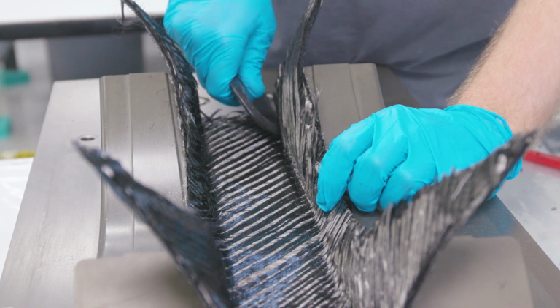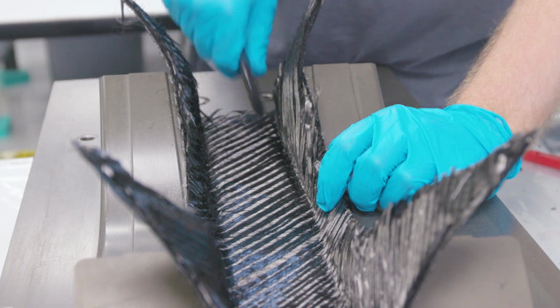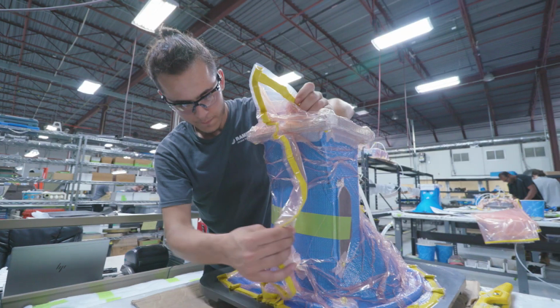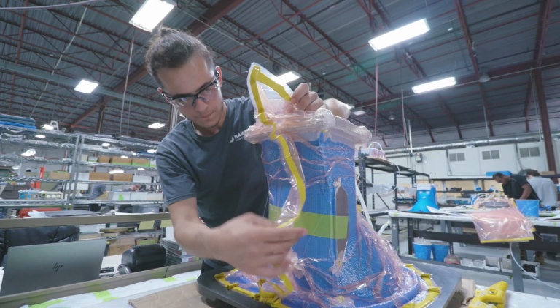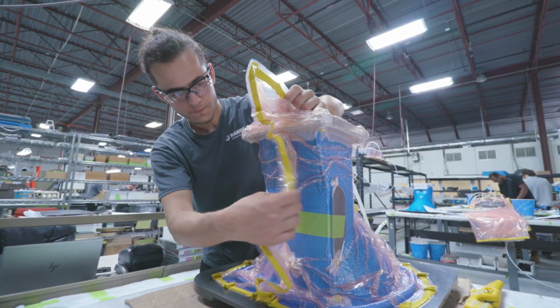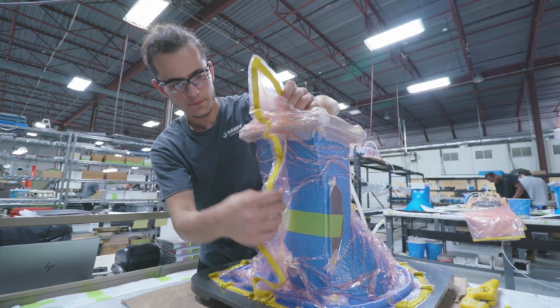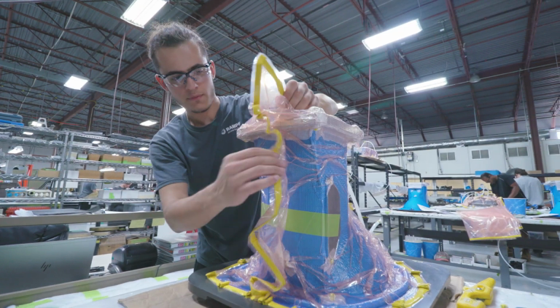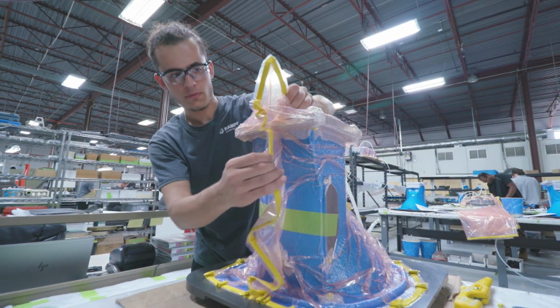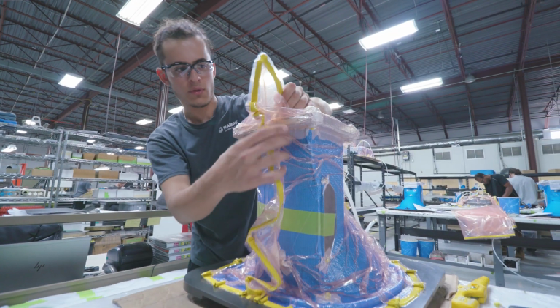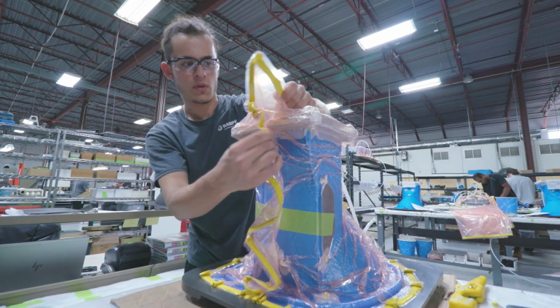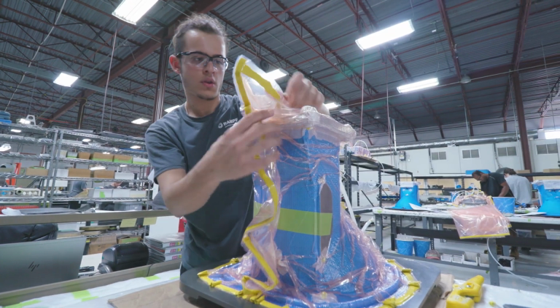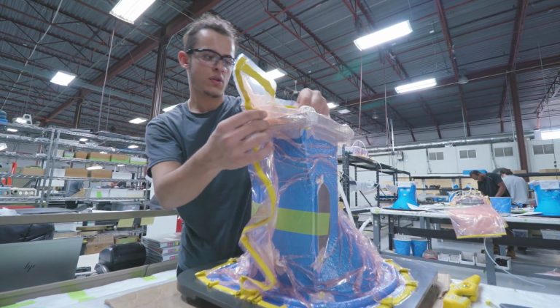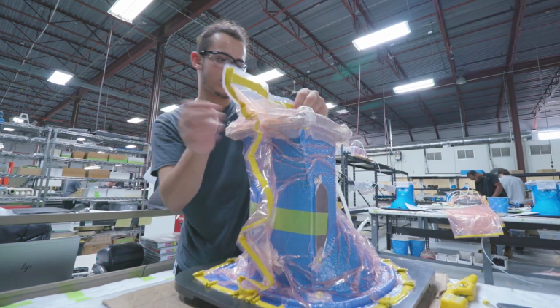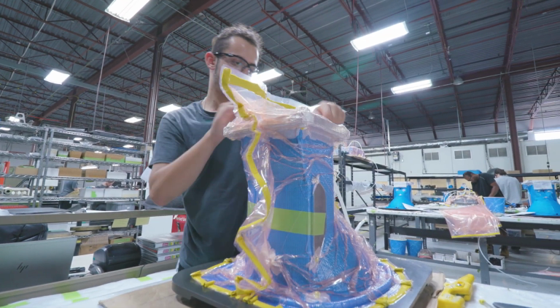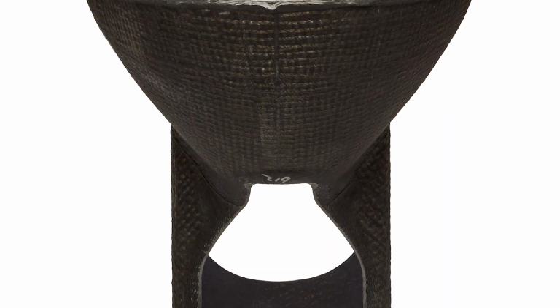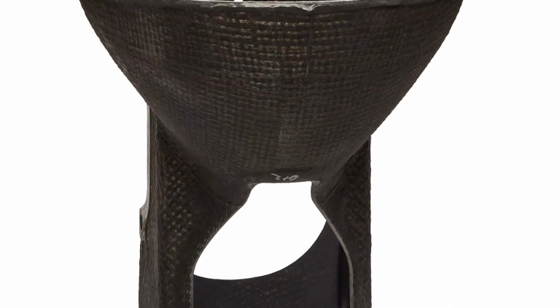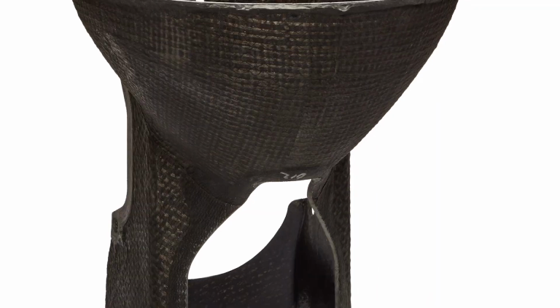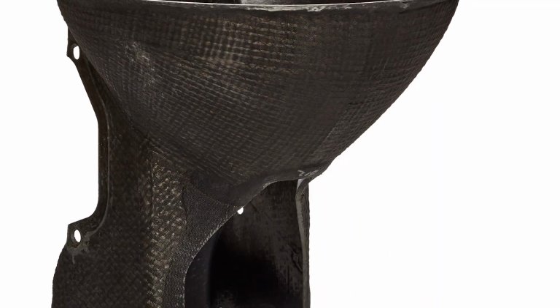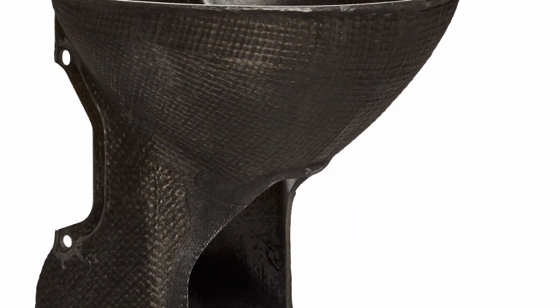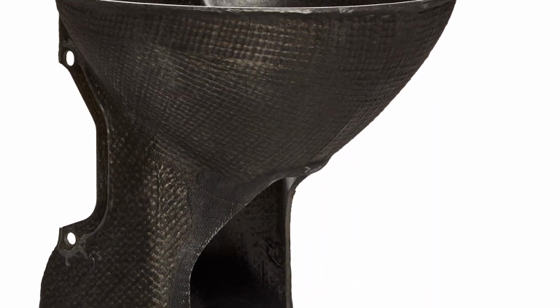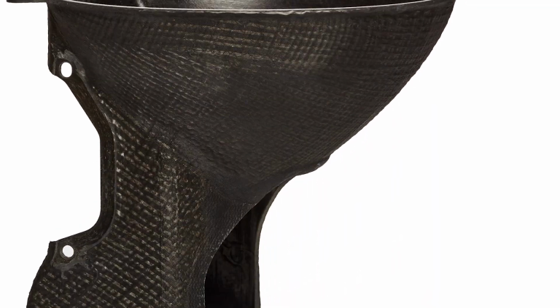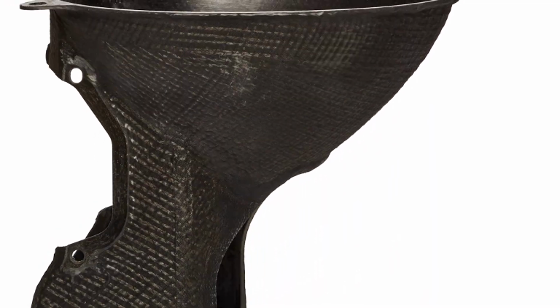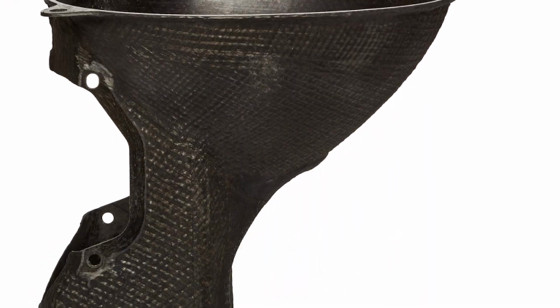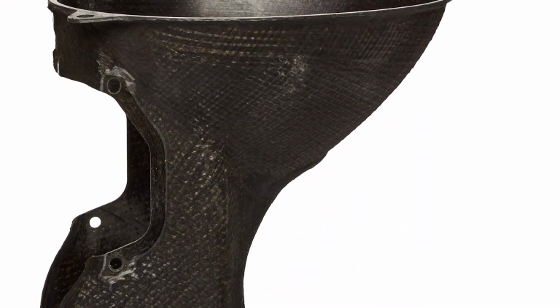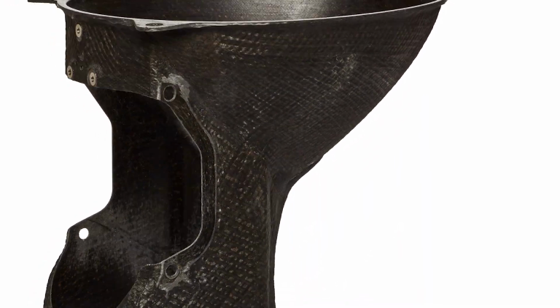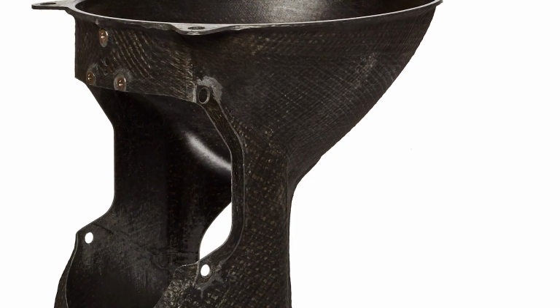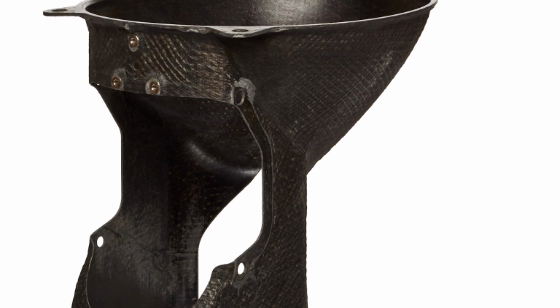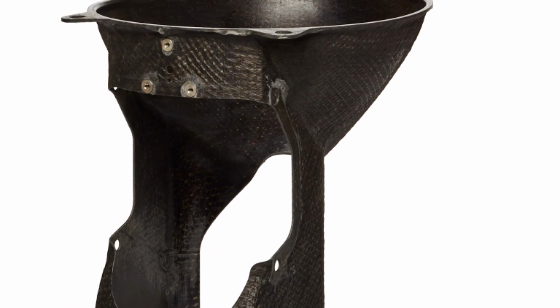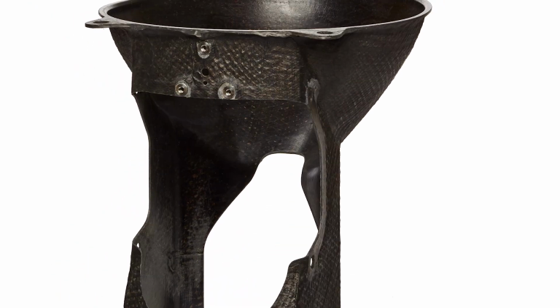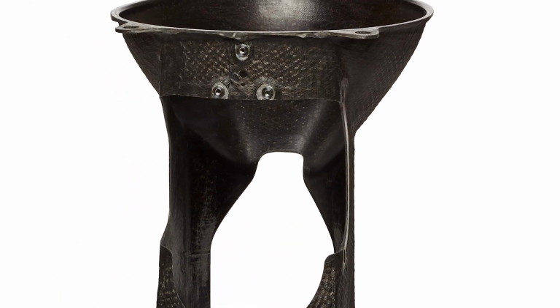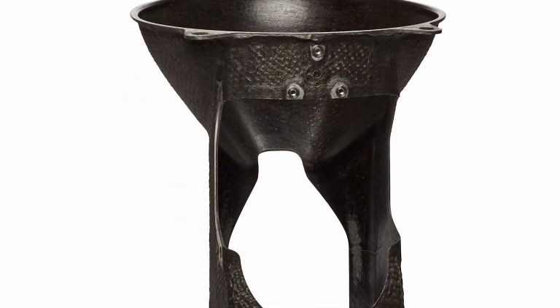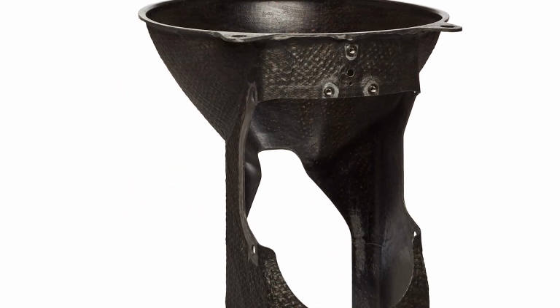Rompf builds products that can support a weight of 600 pounds and yet only weigh 600 grams.